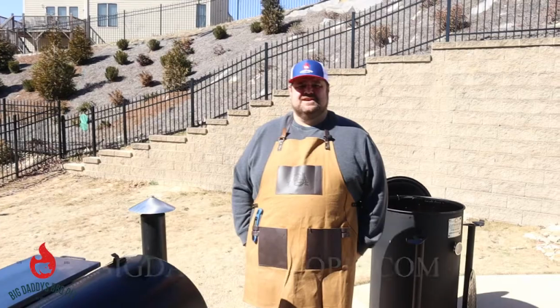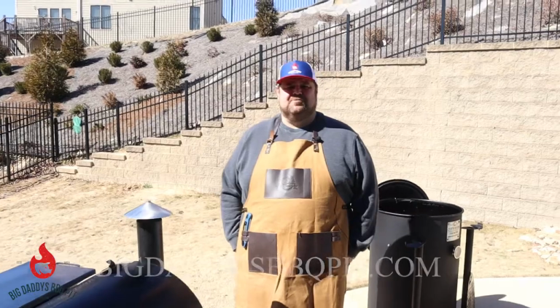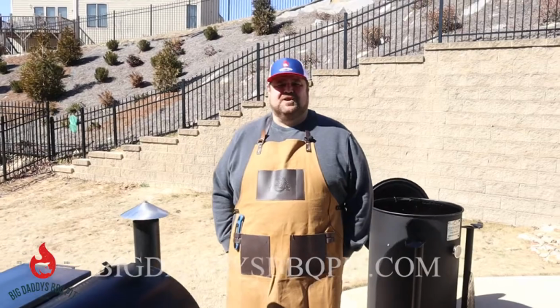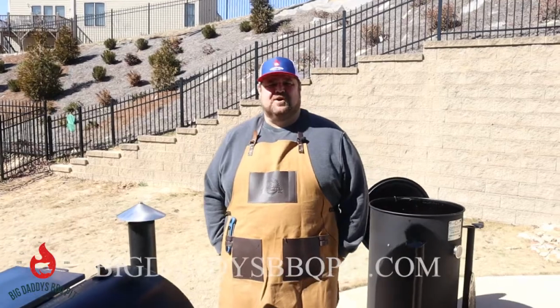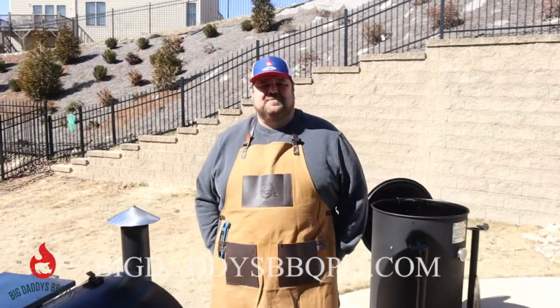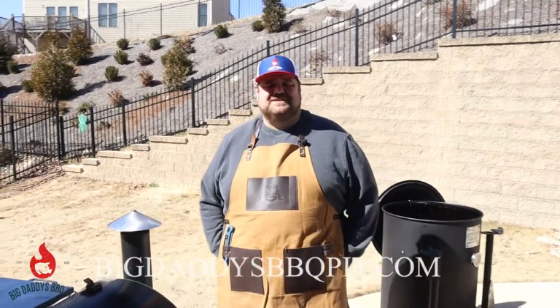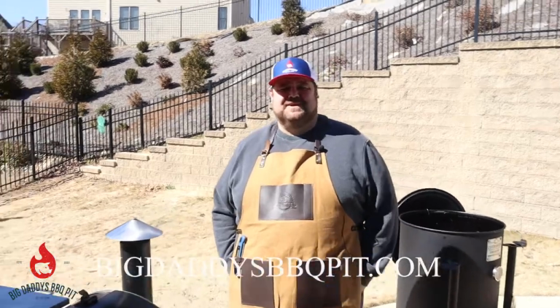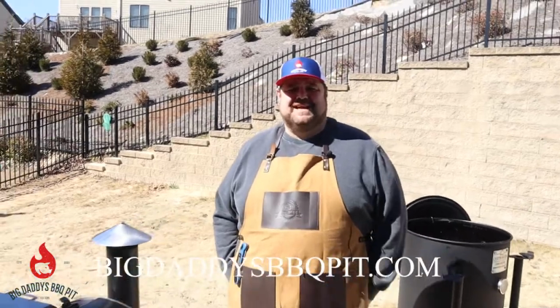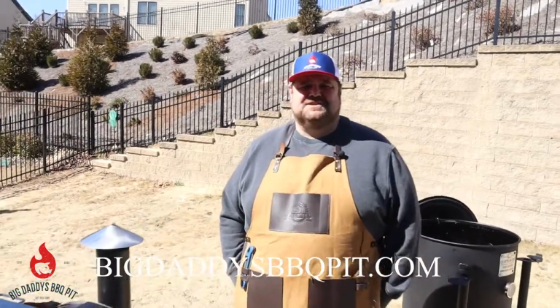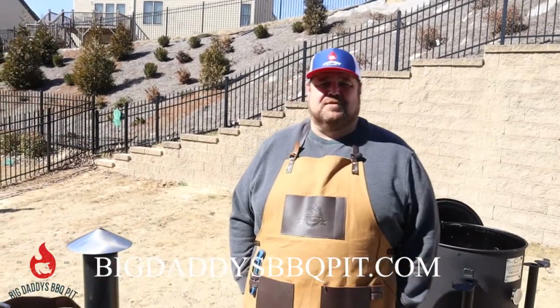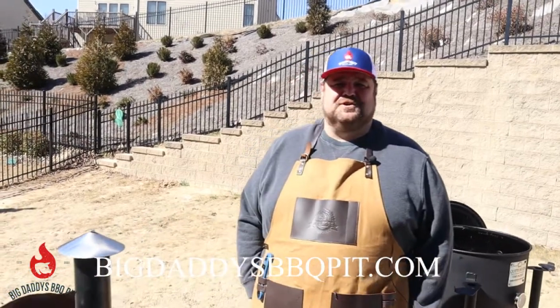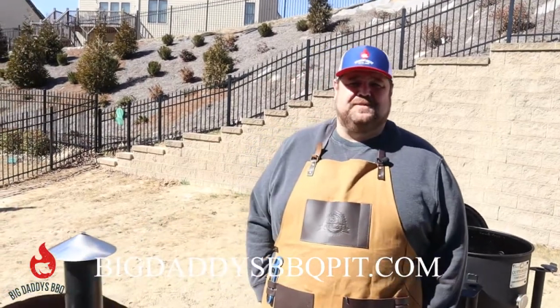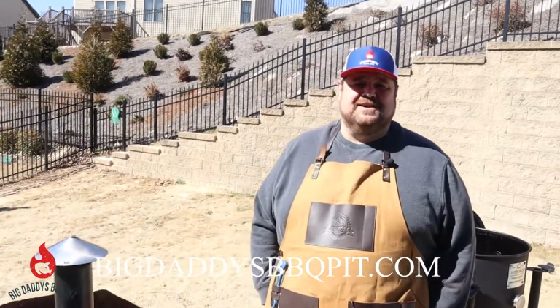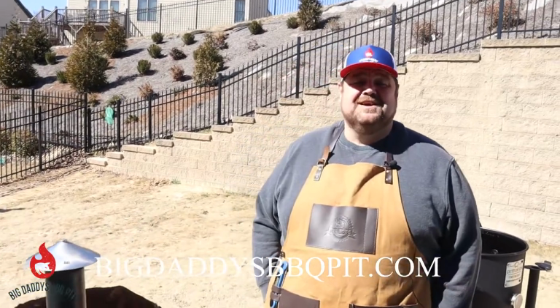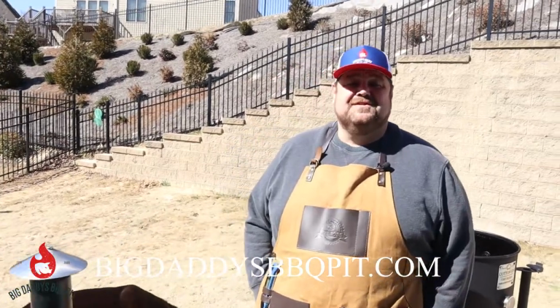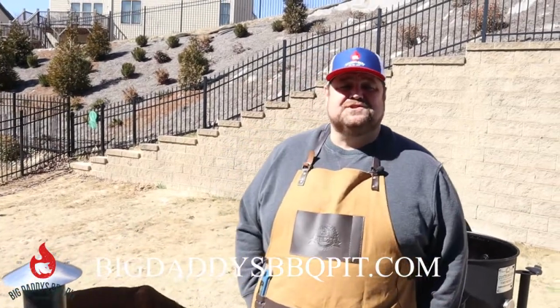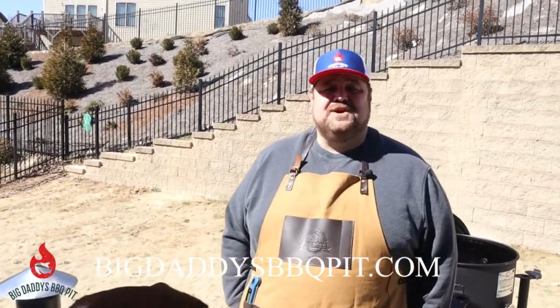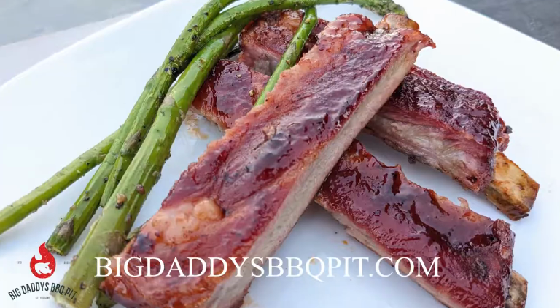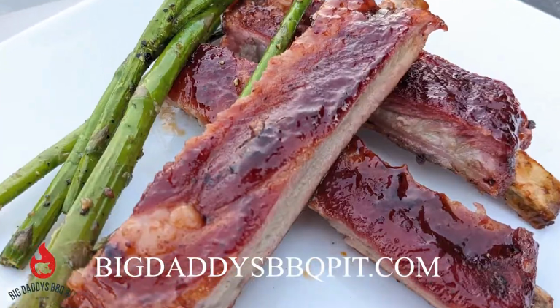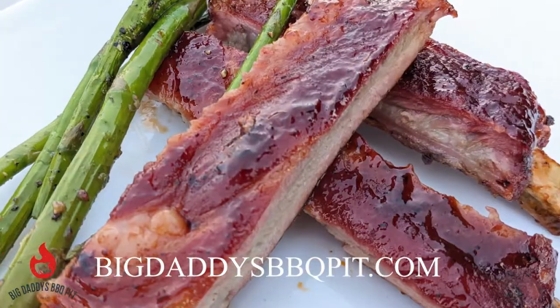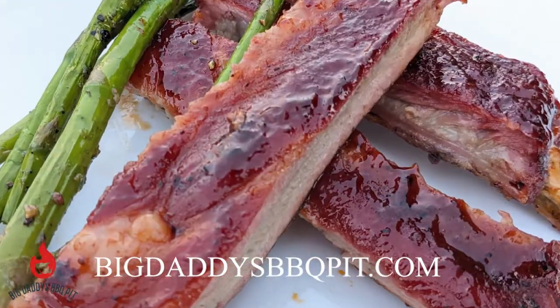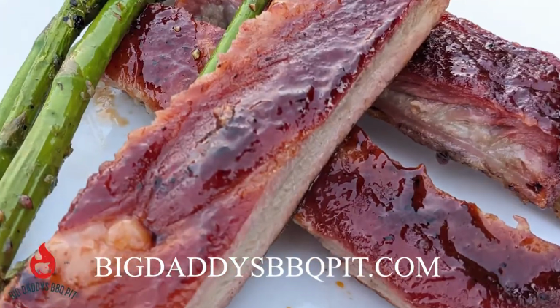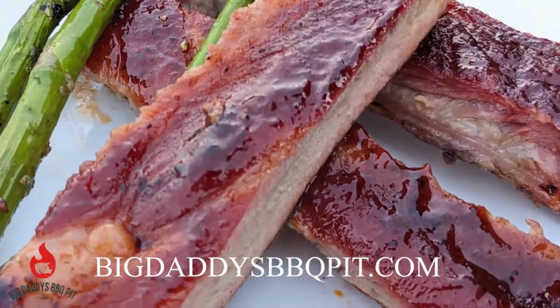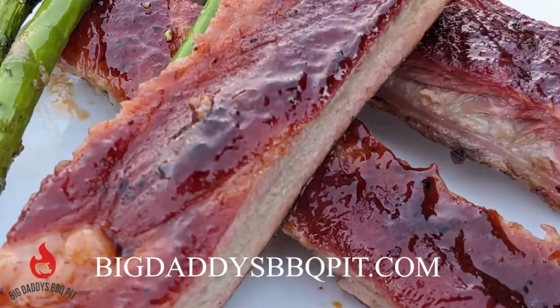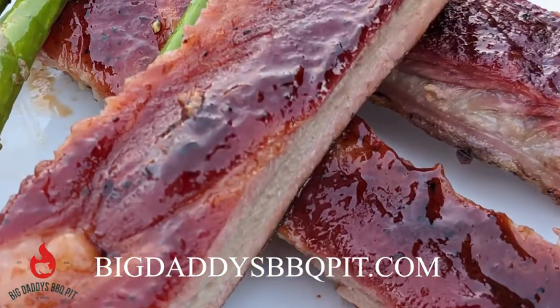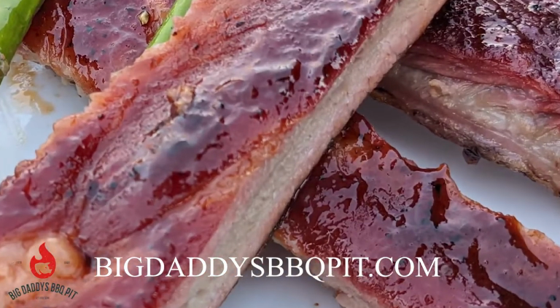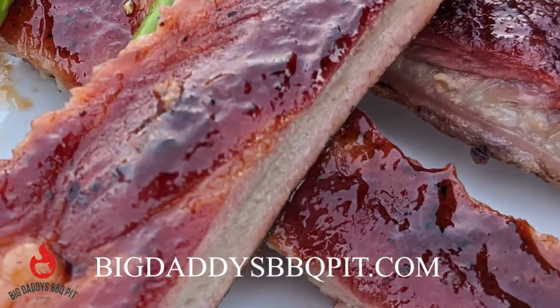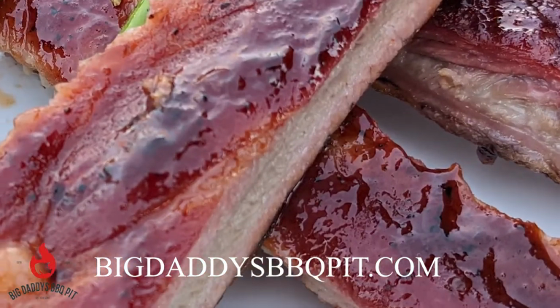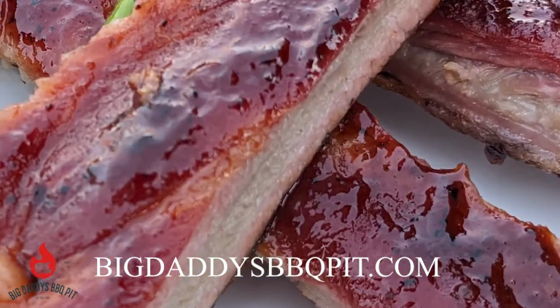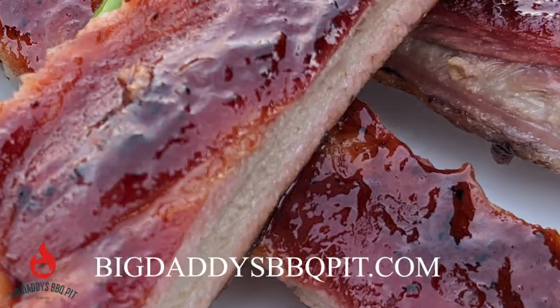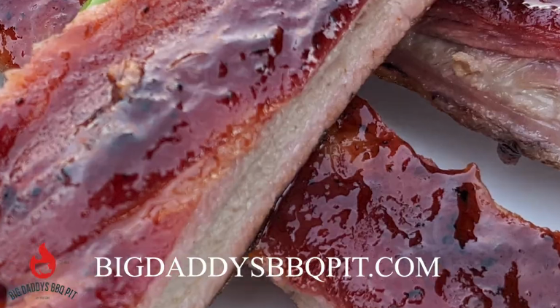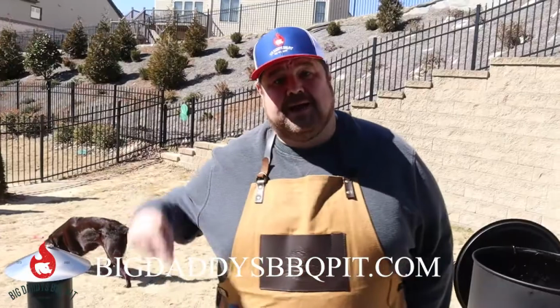Hey everybody, welcome back to Big Daddy's BBQ Pit. This week we're doing St. Louis style ribs on the REC-TEC.